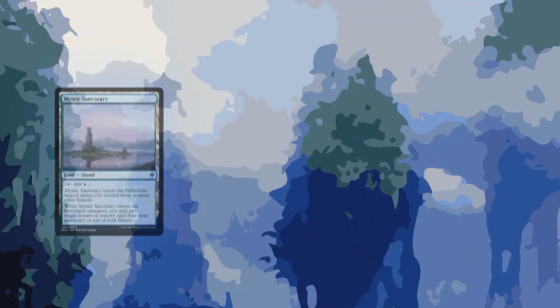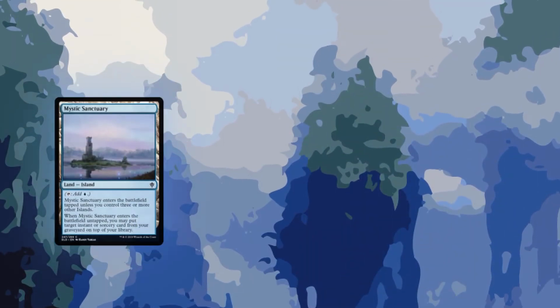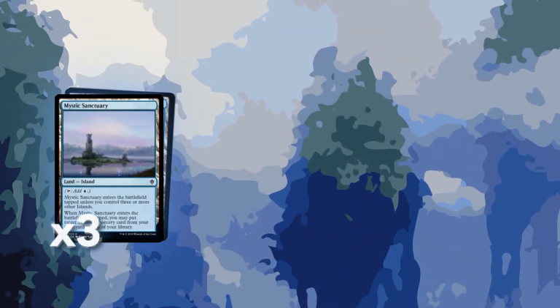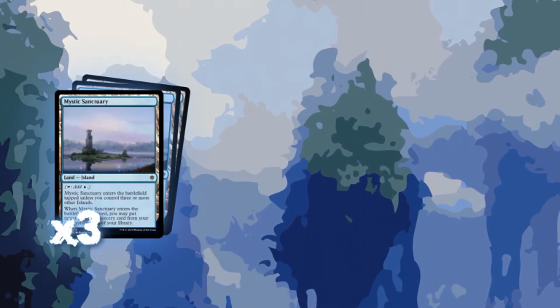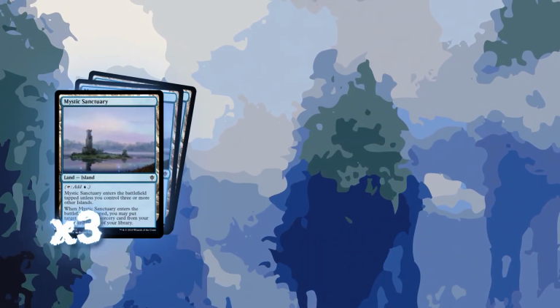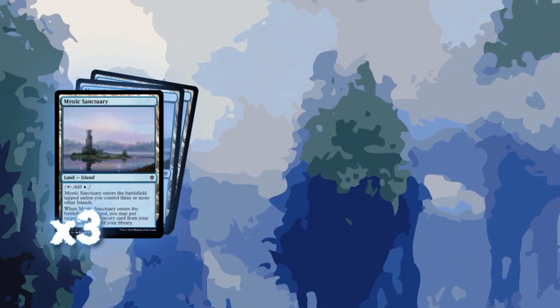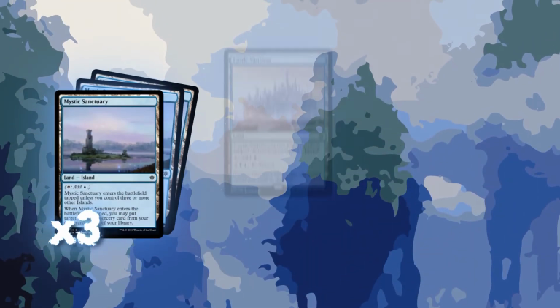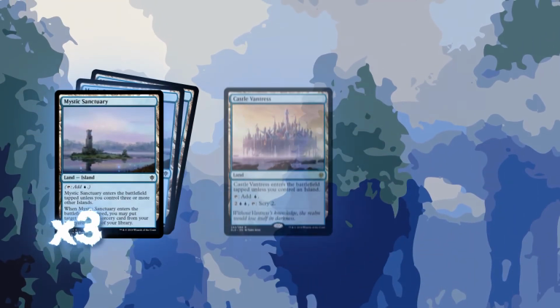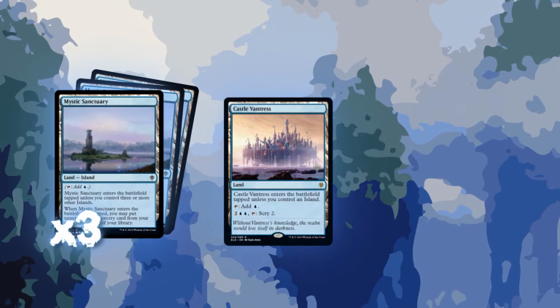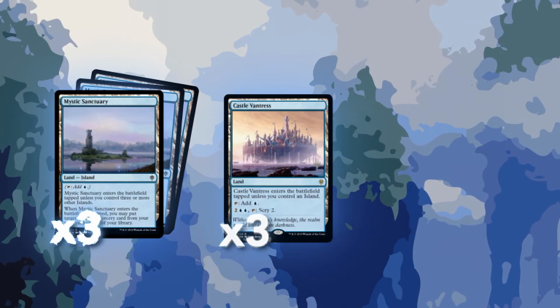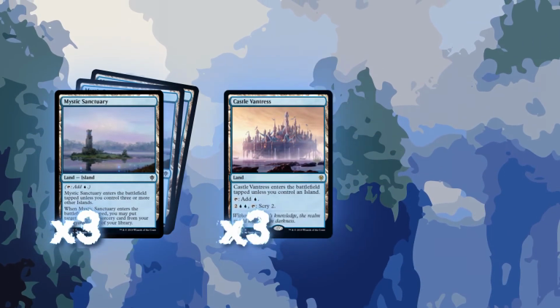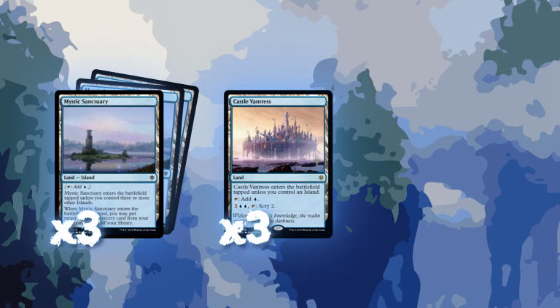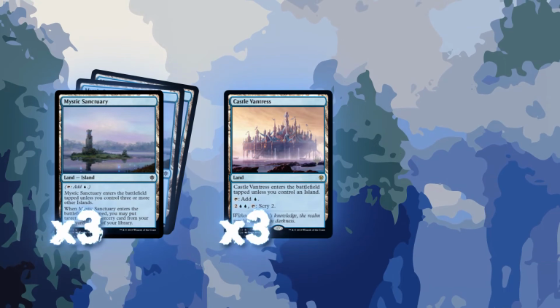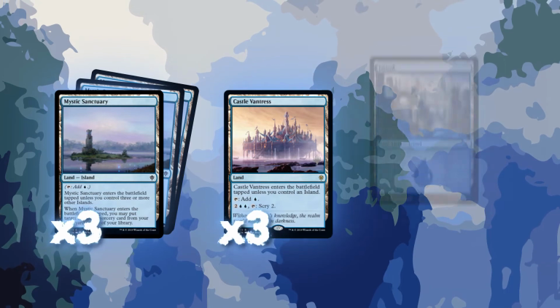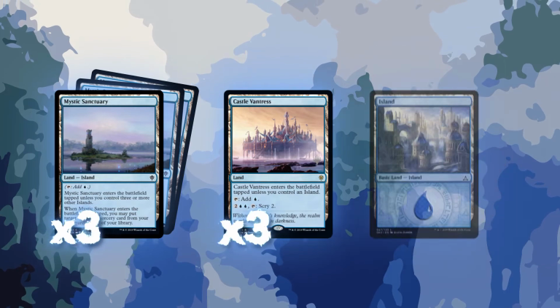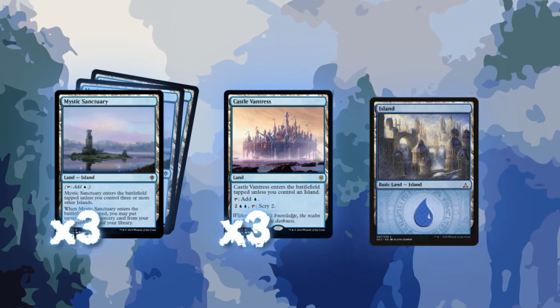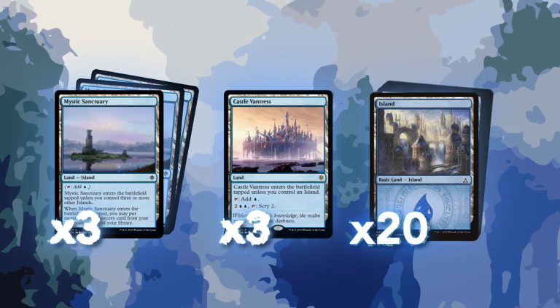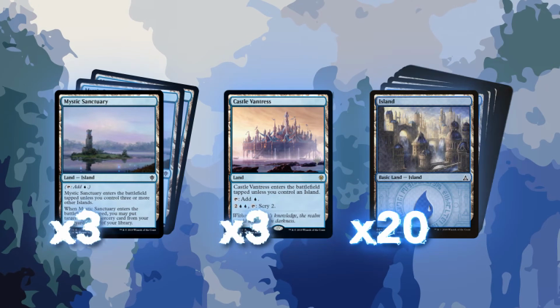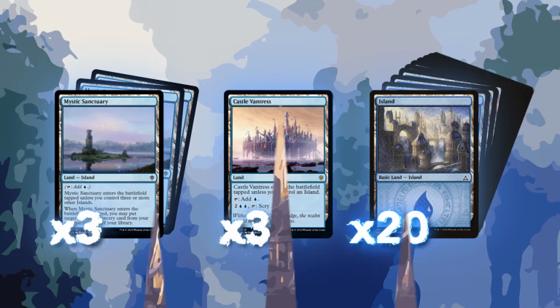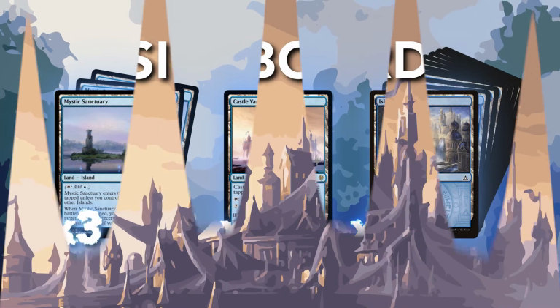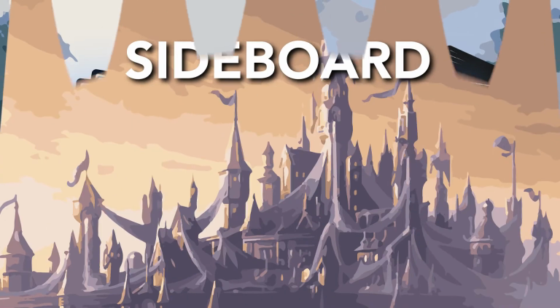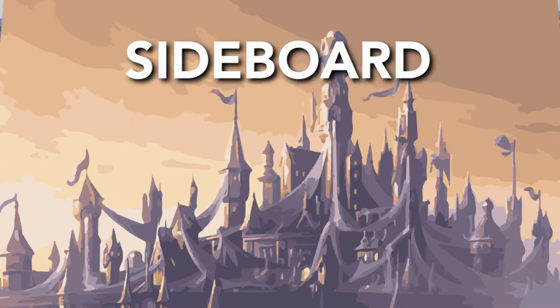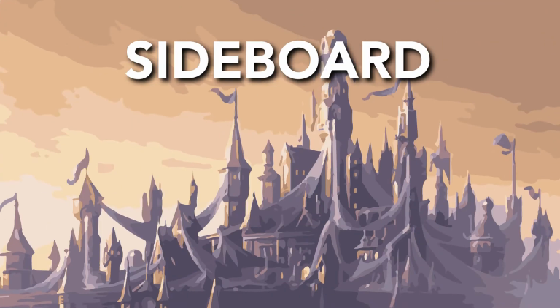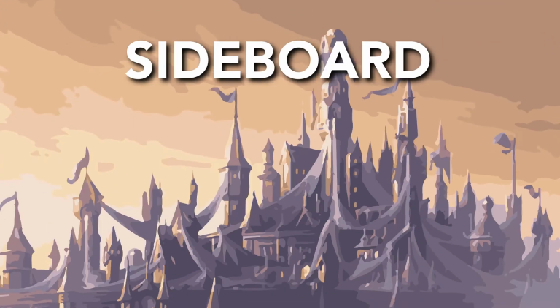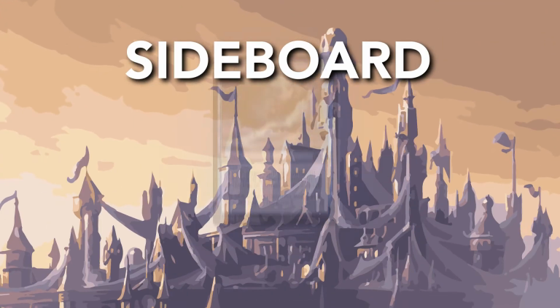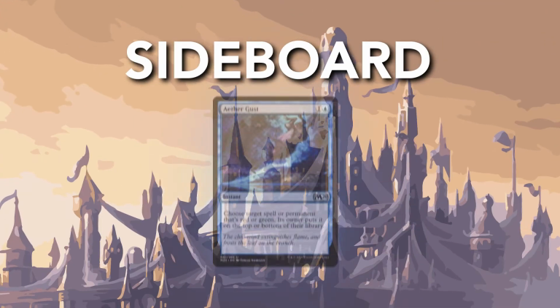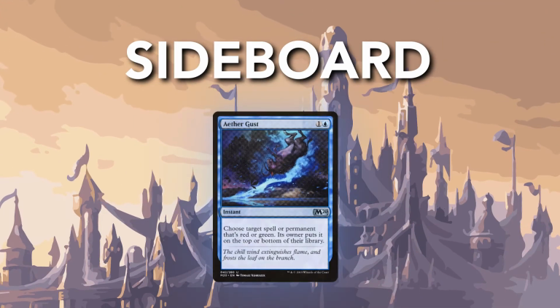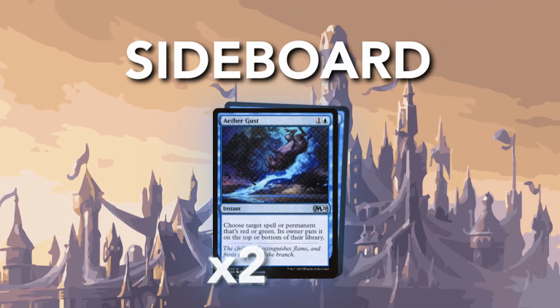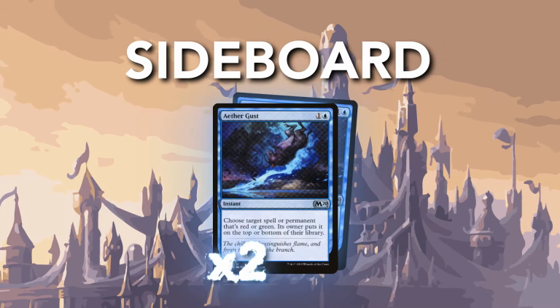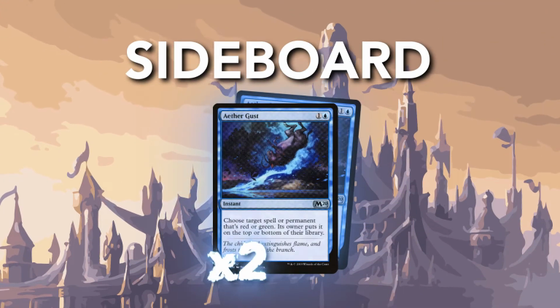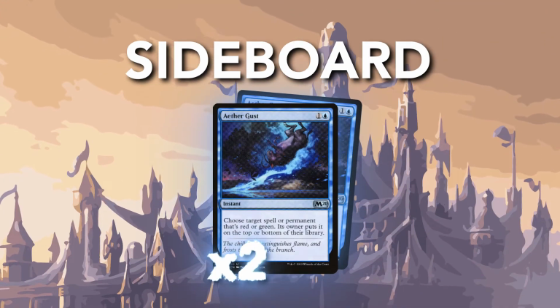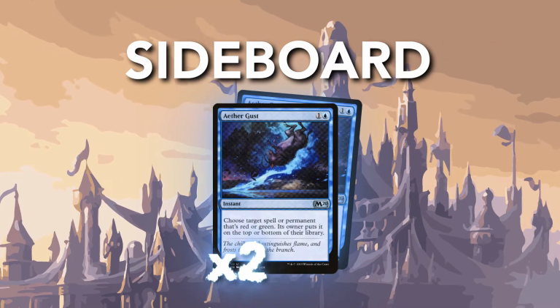Our mana base is really easy: three Mystic Sanctuary, one Castle Vantress, and twenty Islands.